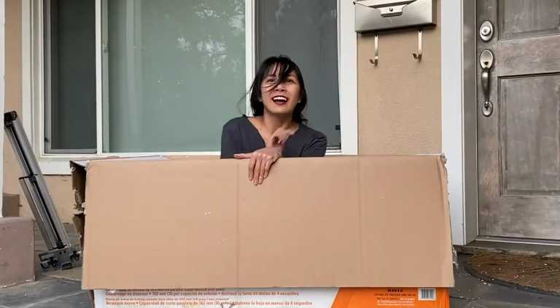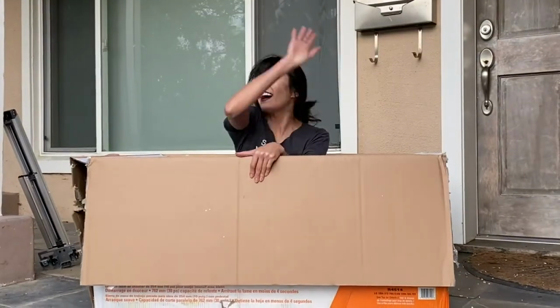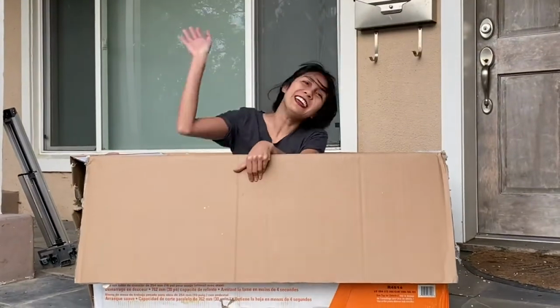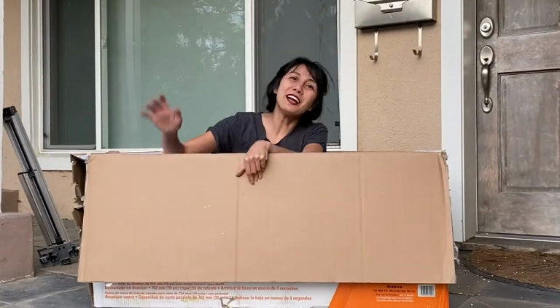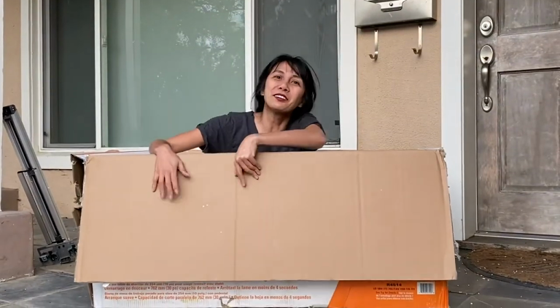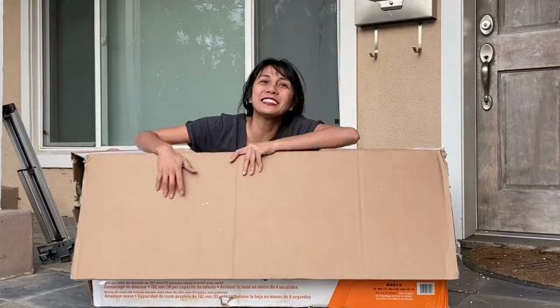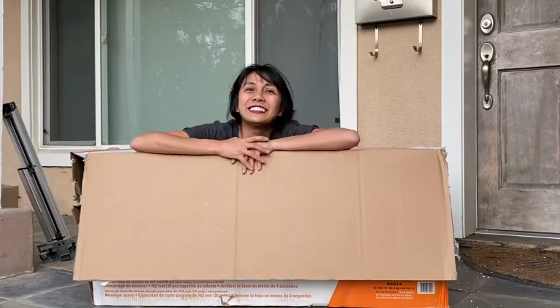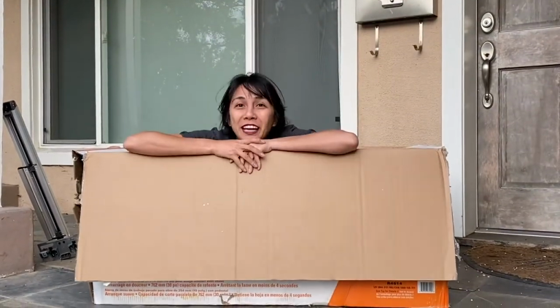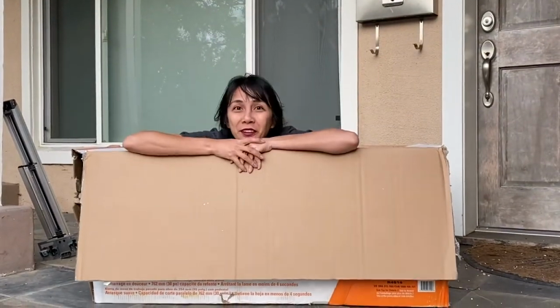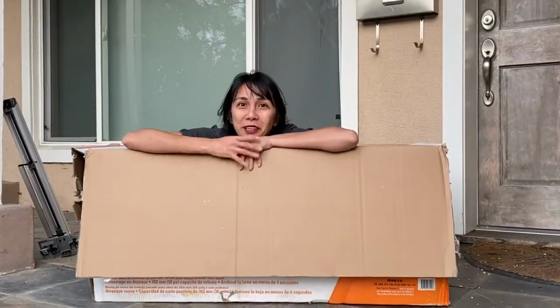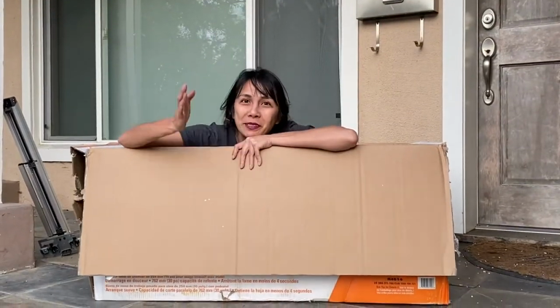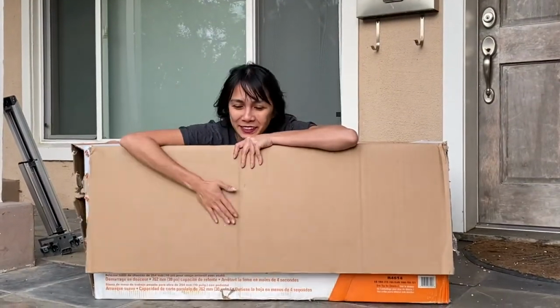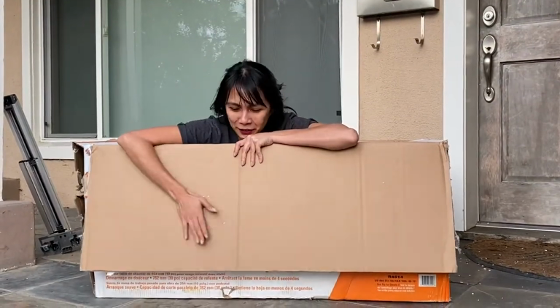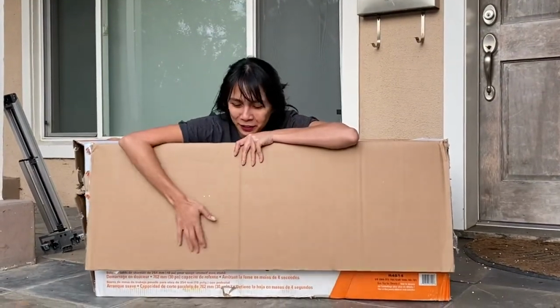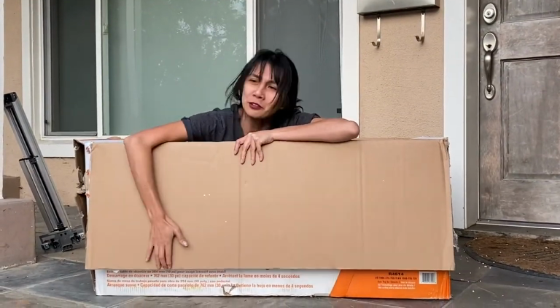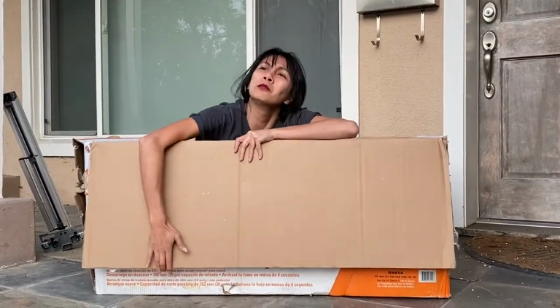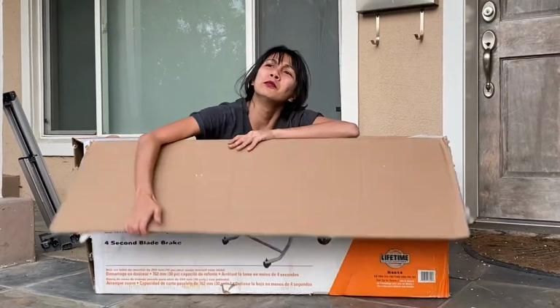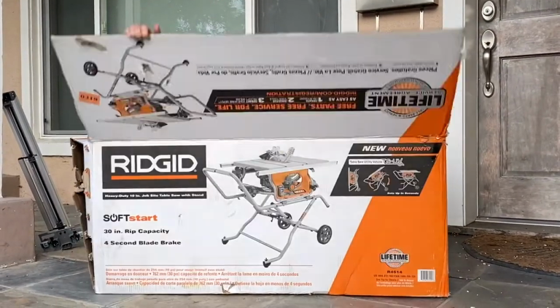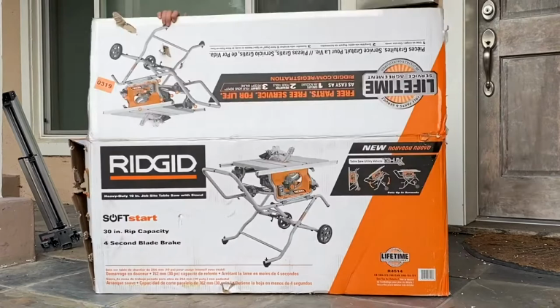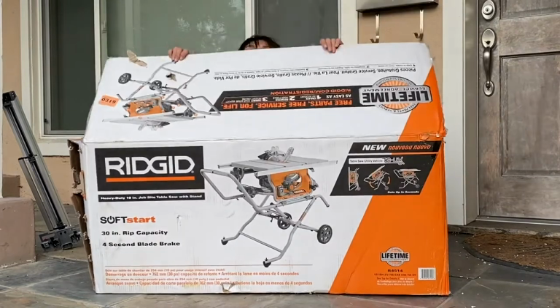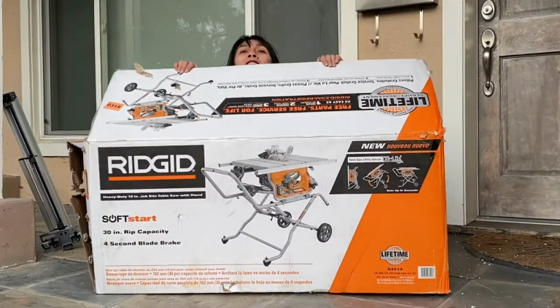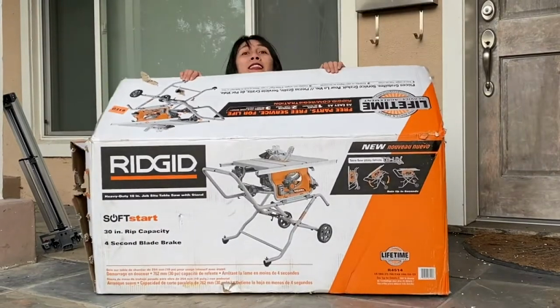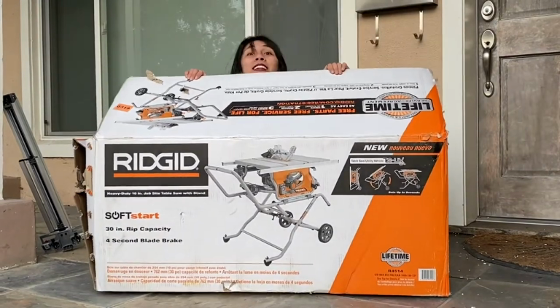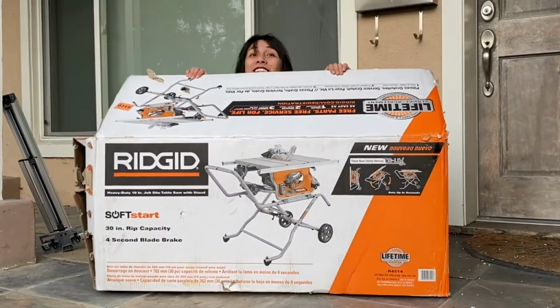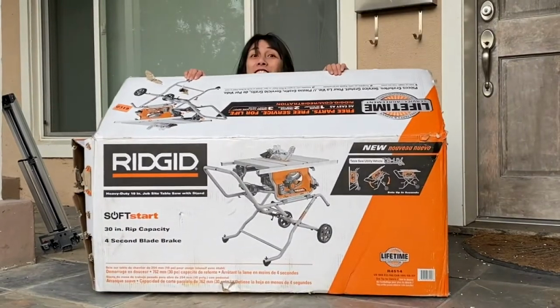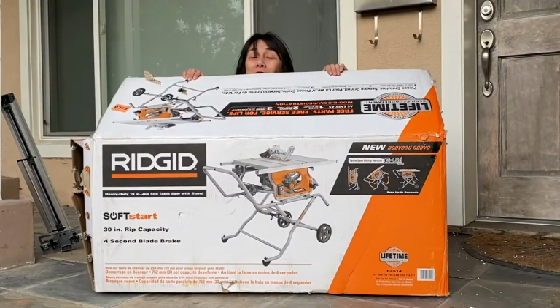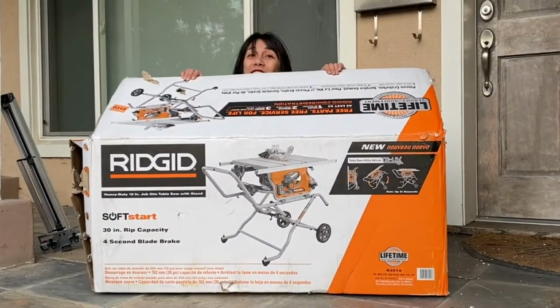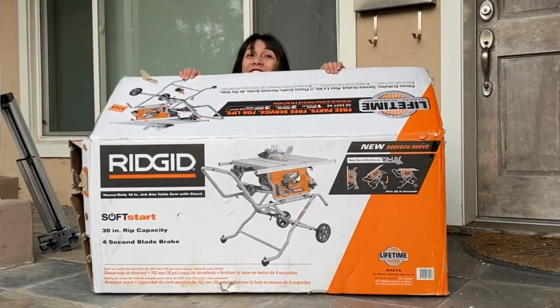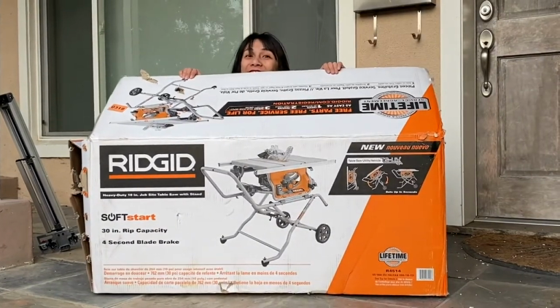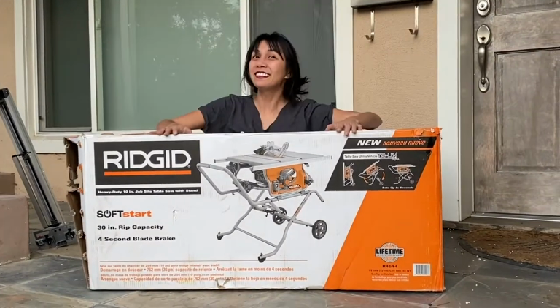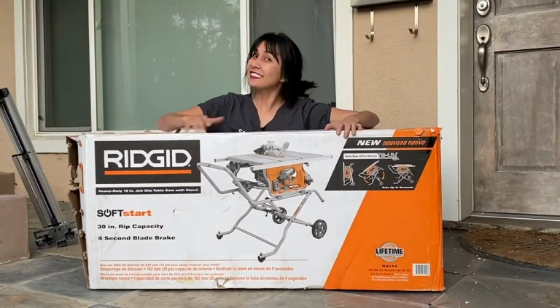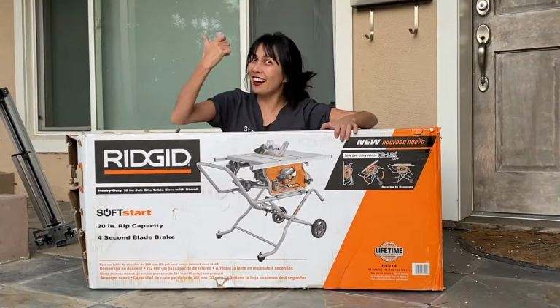Hi! I'm Christy and we're gonna put together this table saw! Let's go!